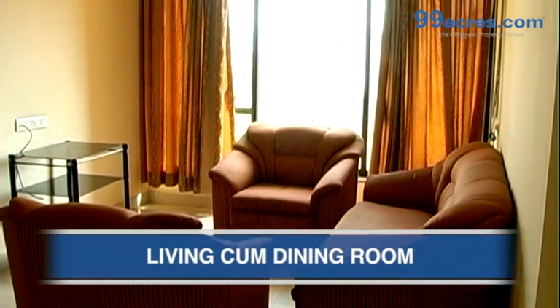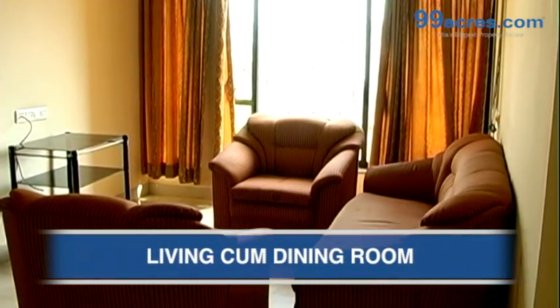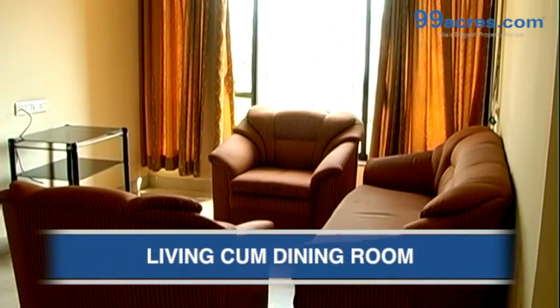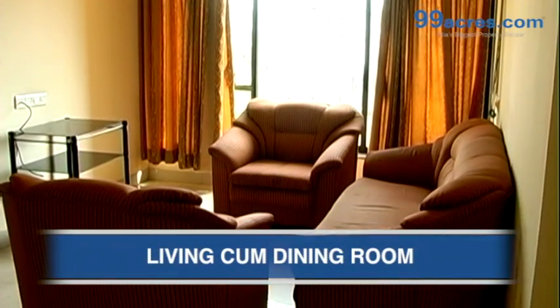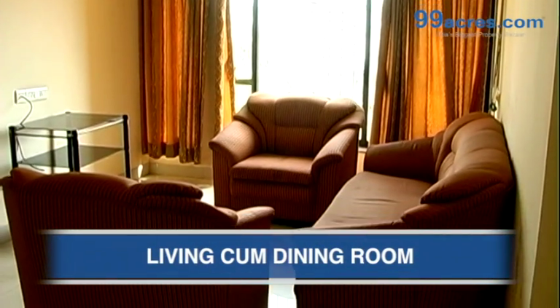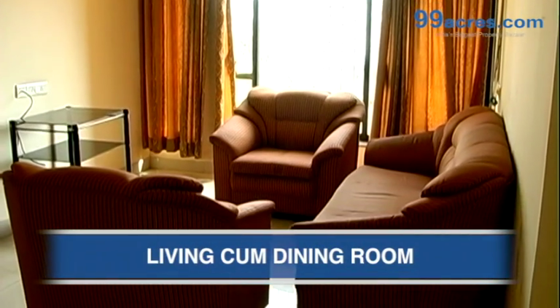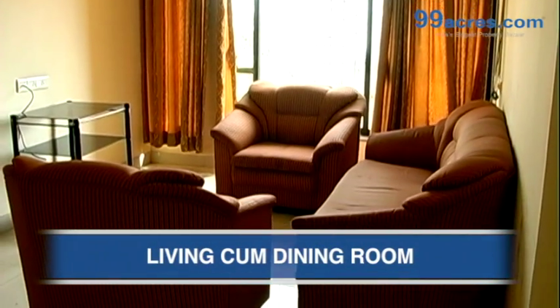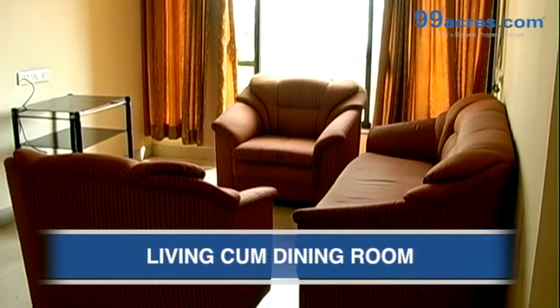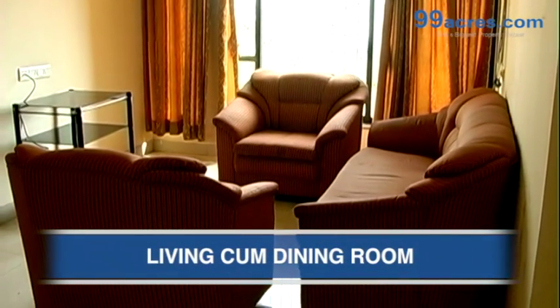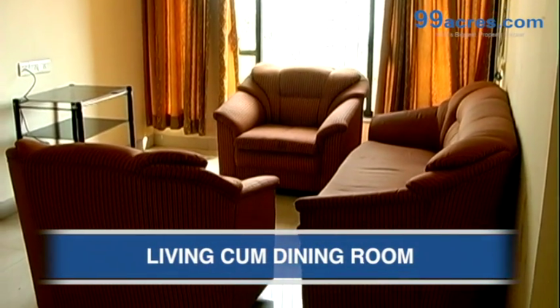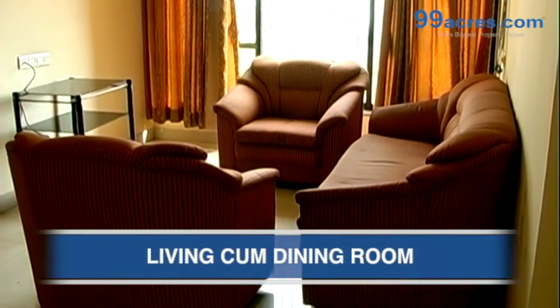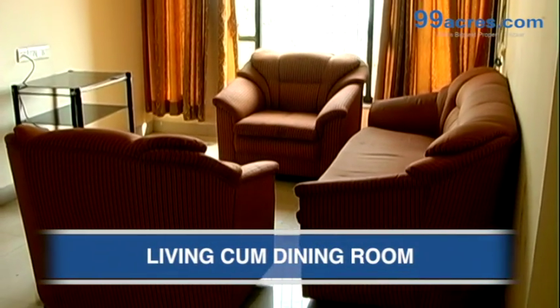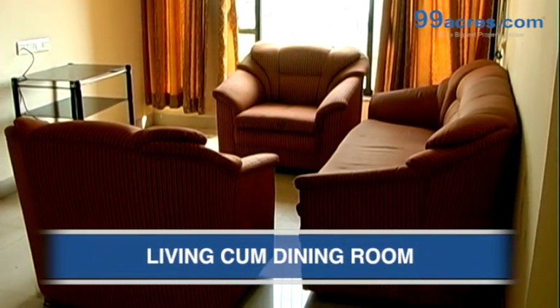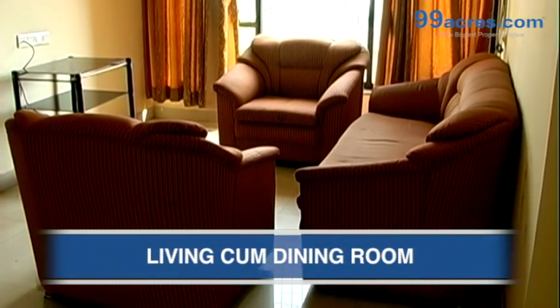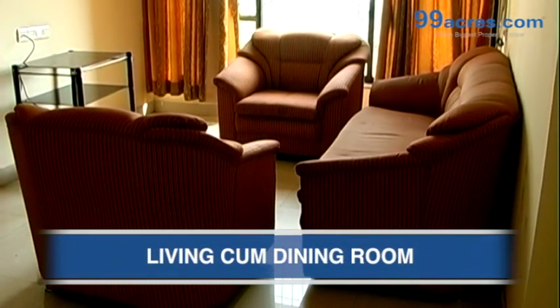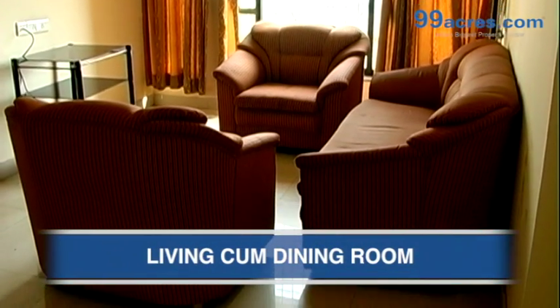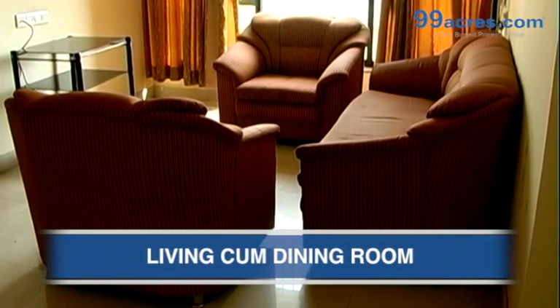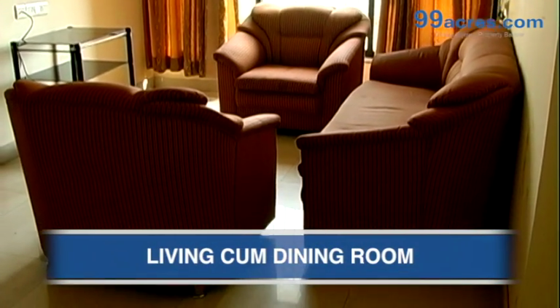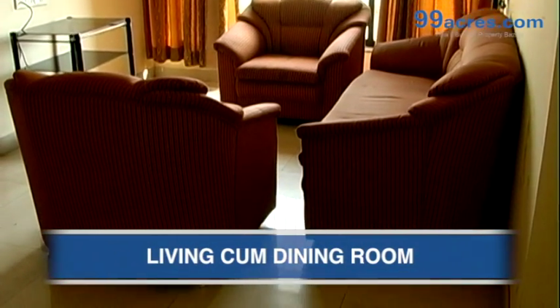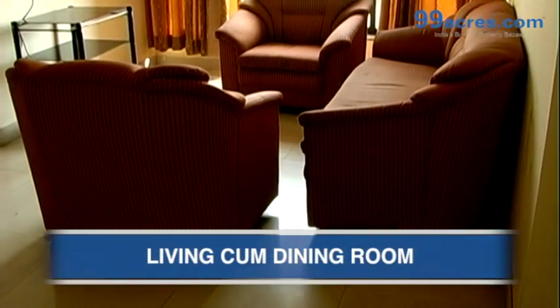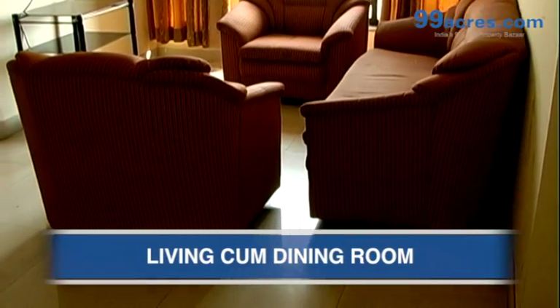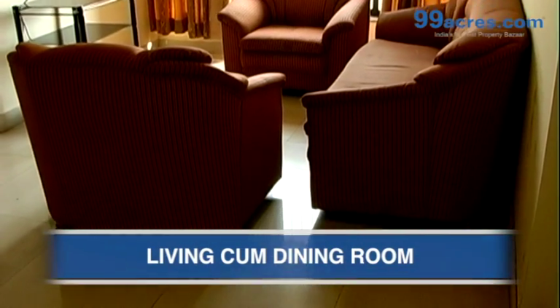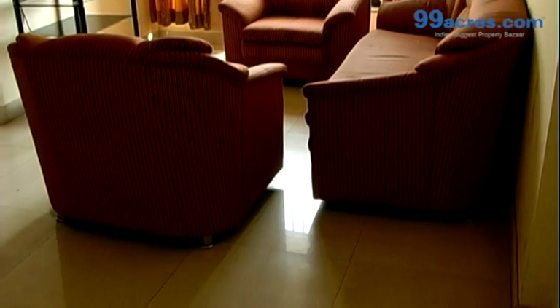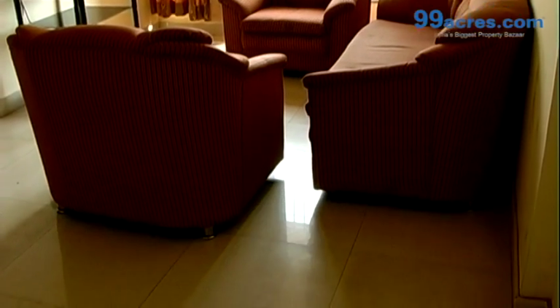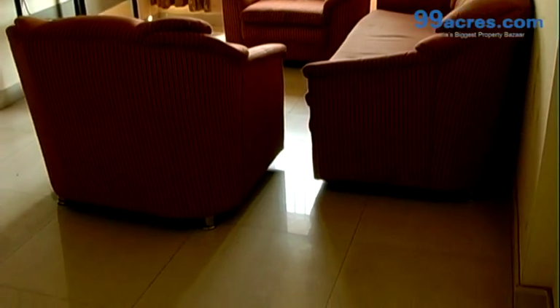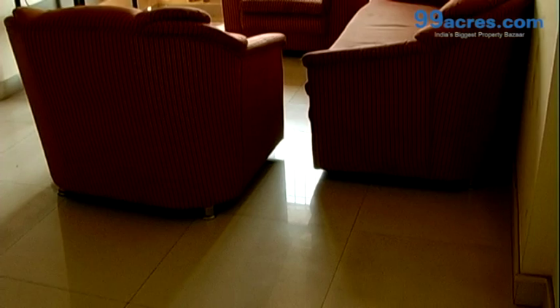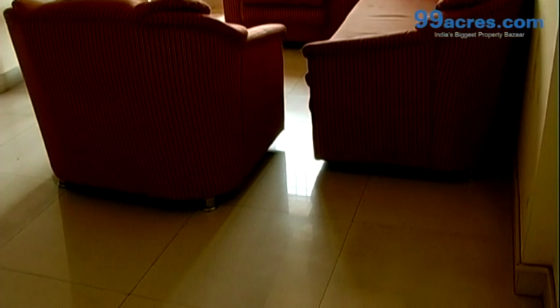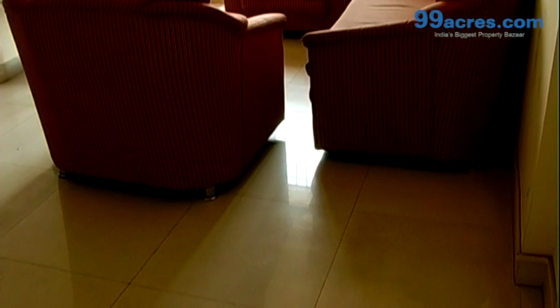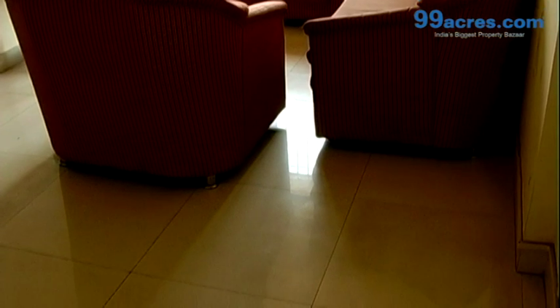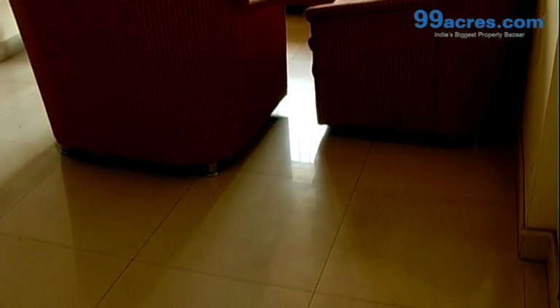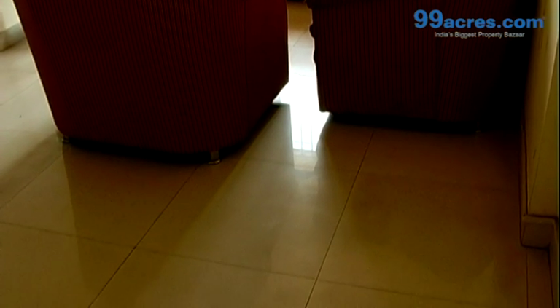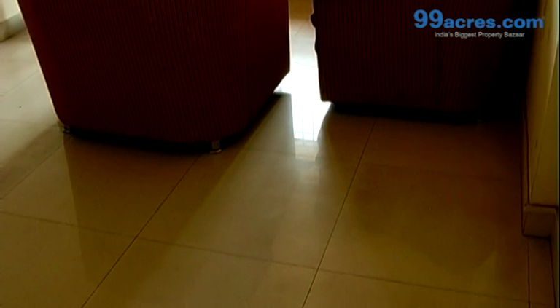This is the living cum dining room of this 2 BHK apartment.